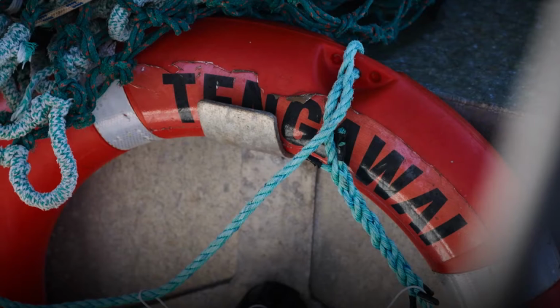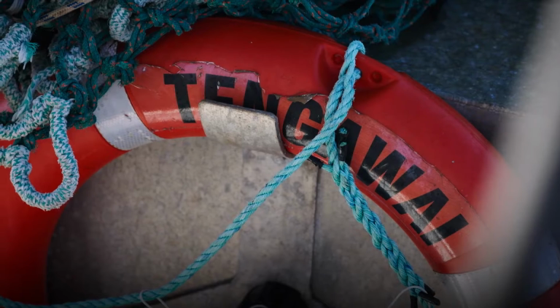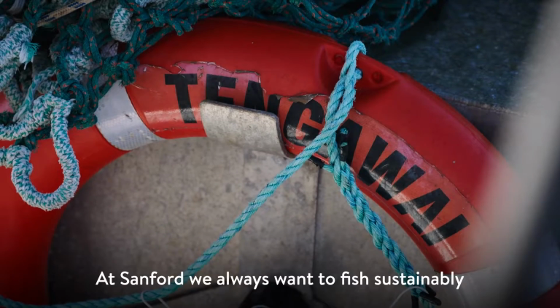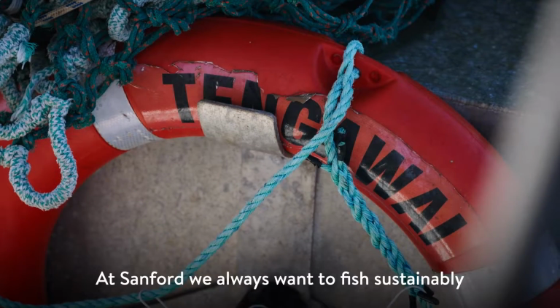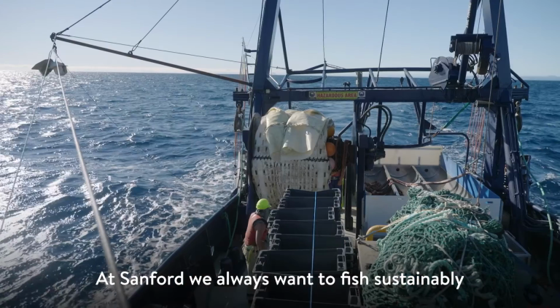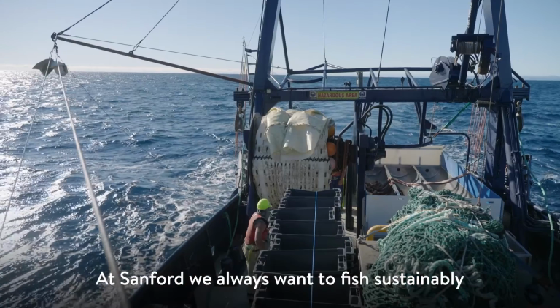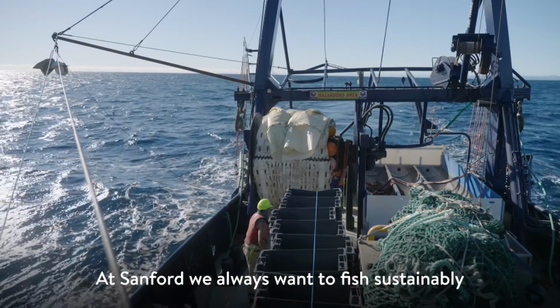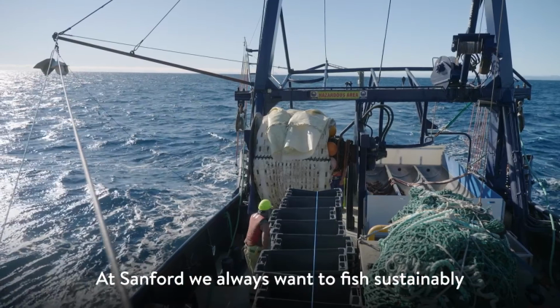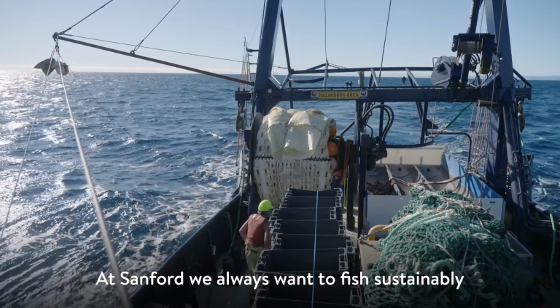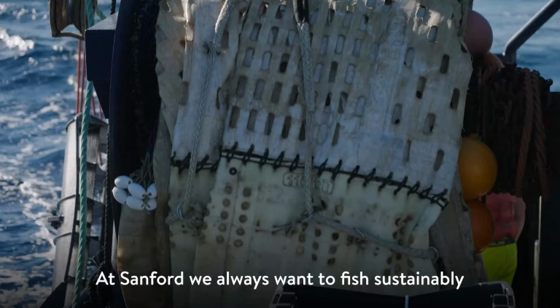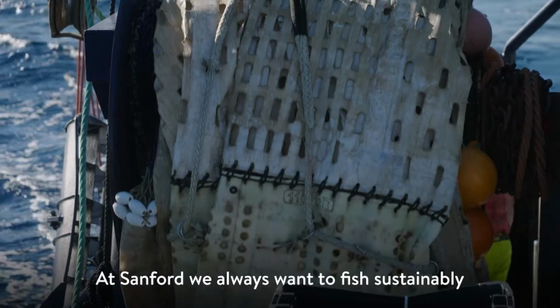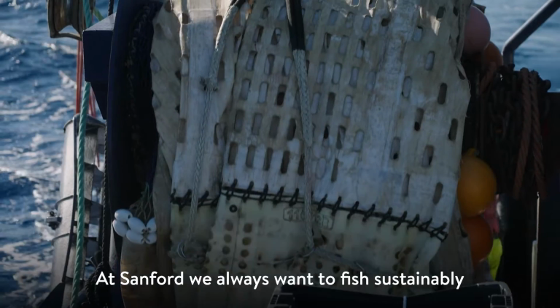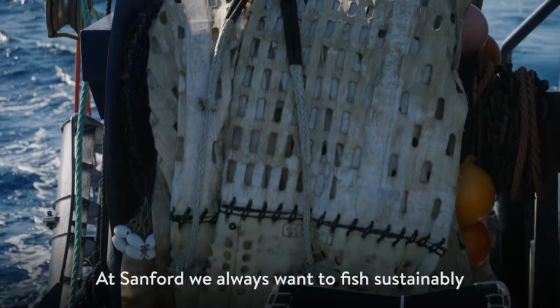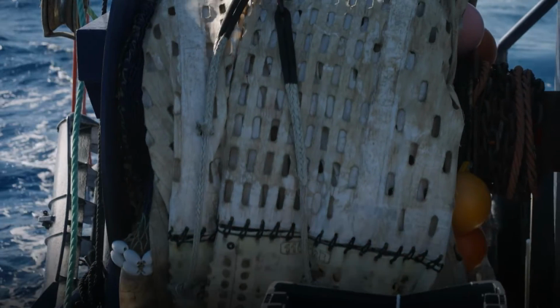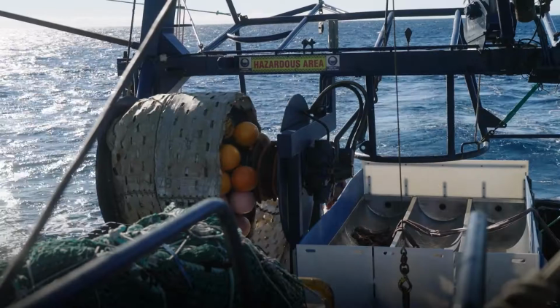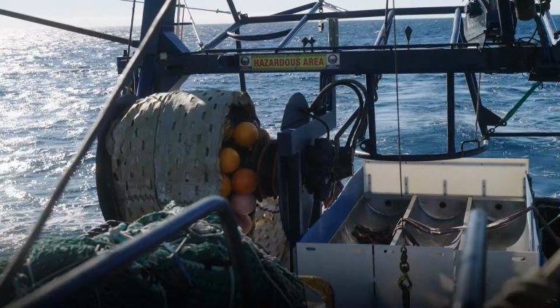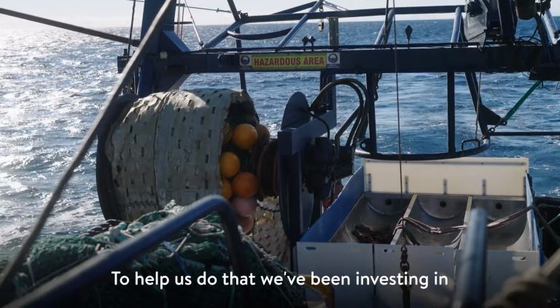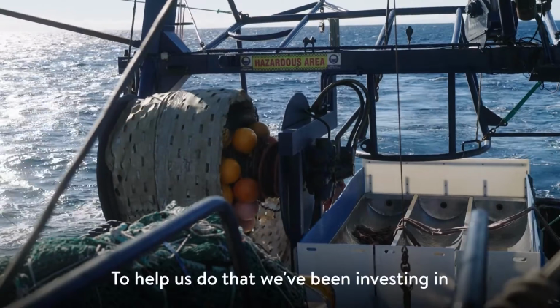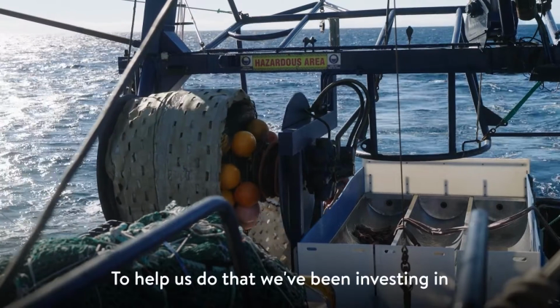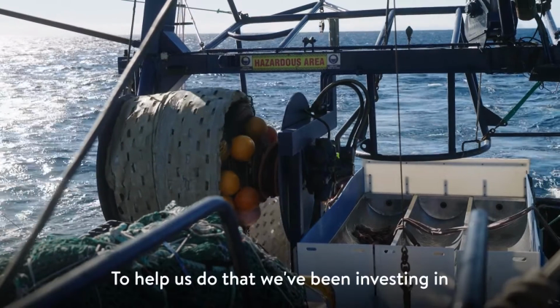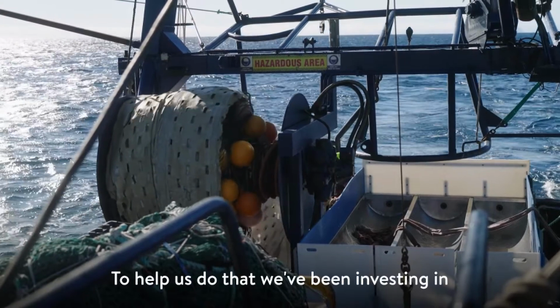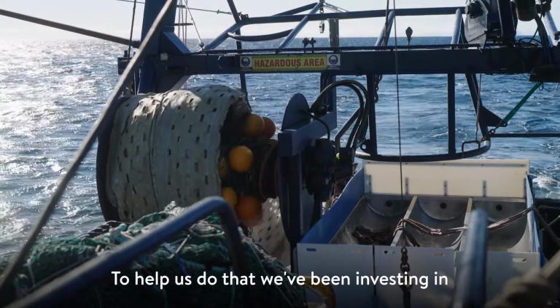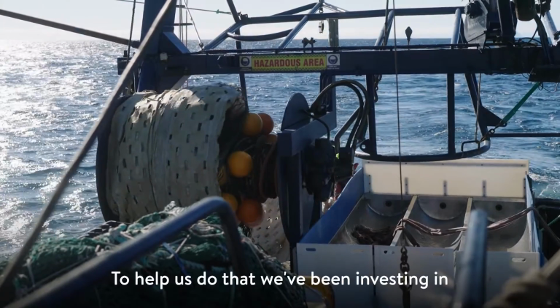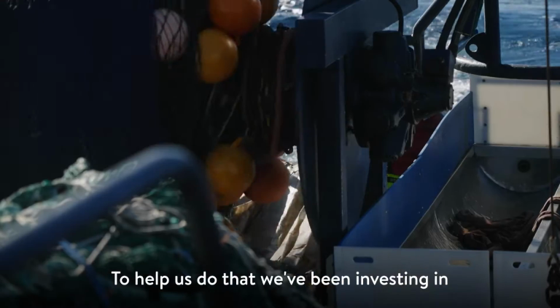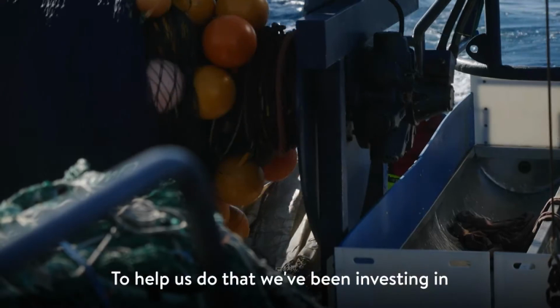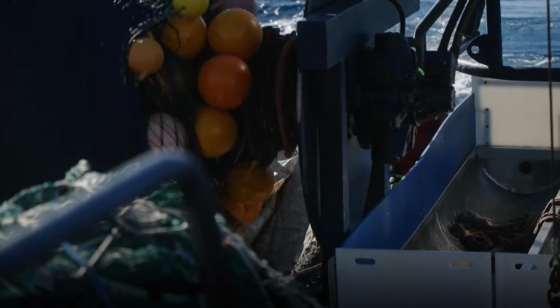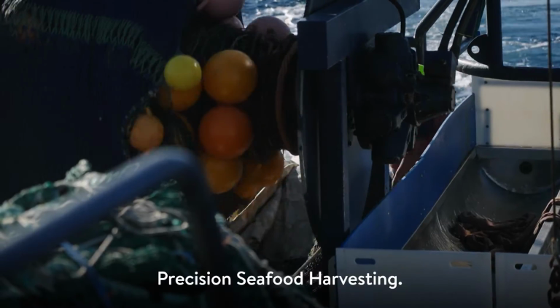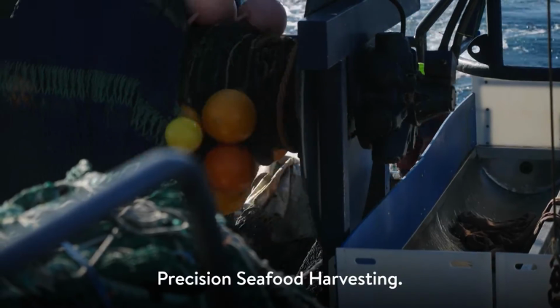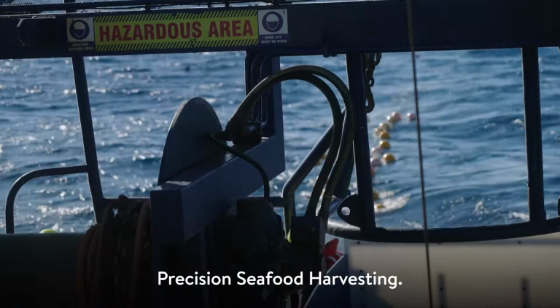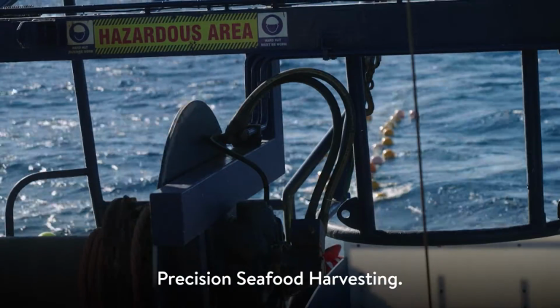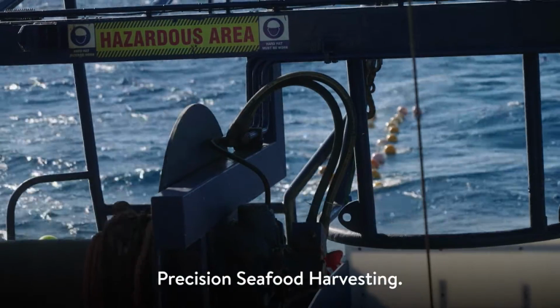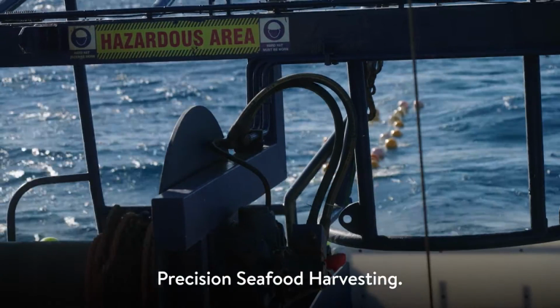At Sandford, we always want to fish sustainably. To help us do that, we've been investing in precision seafood harvesting.